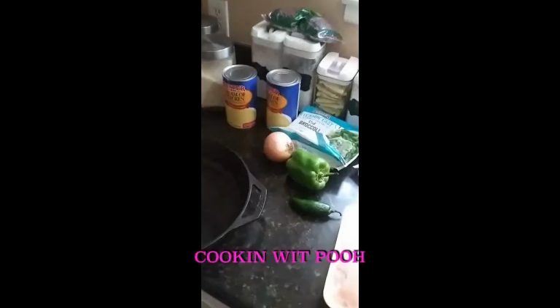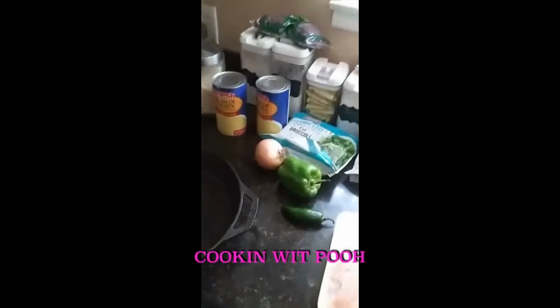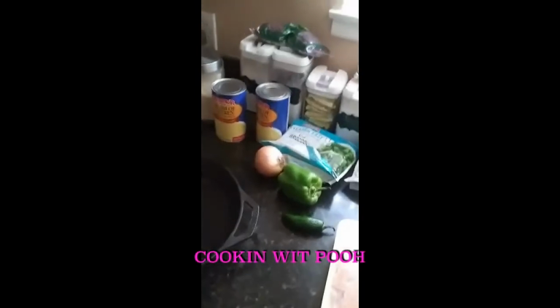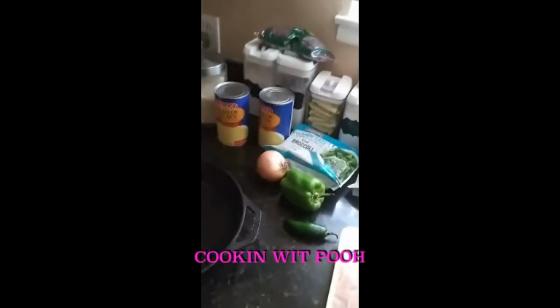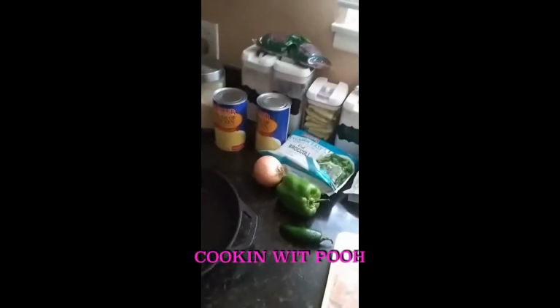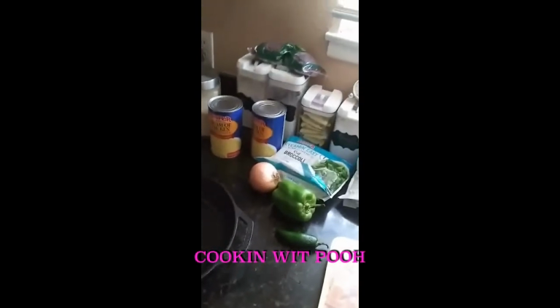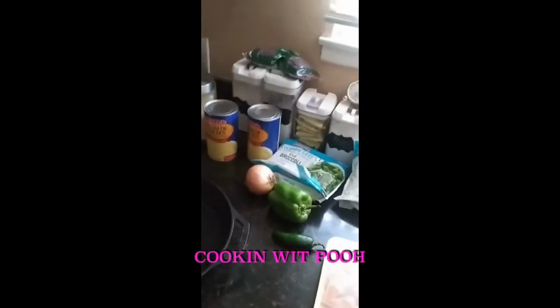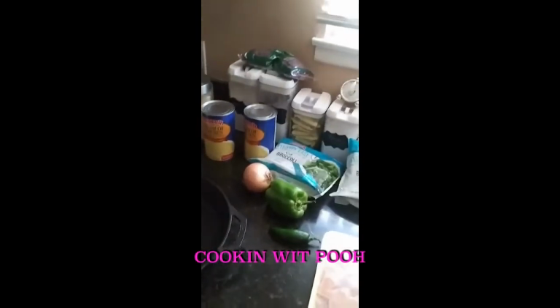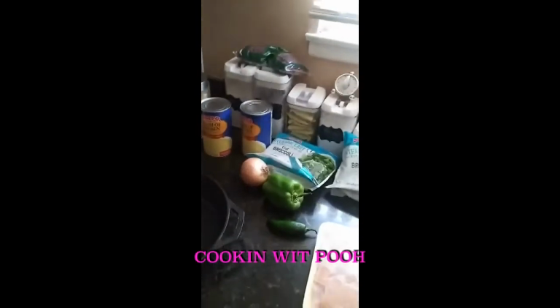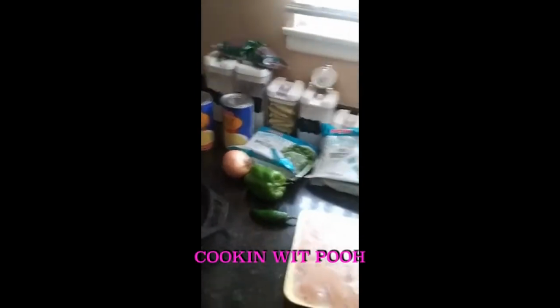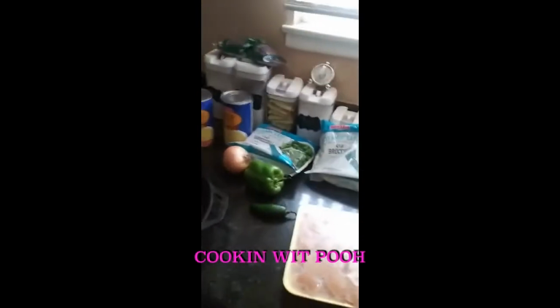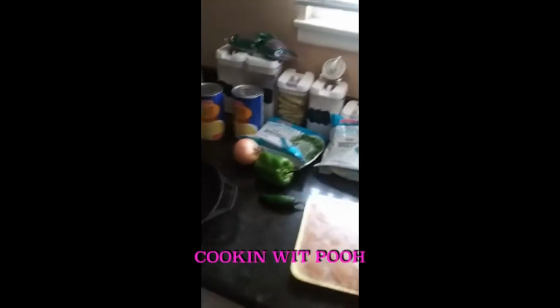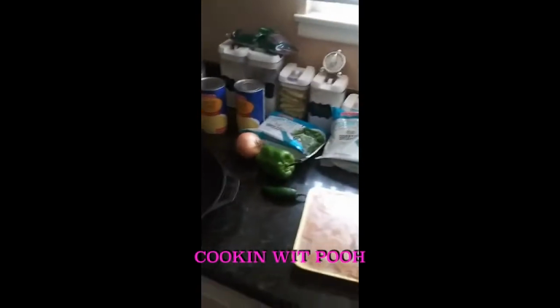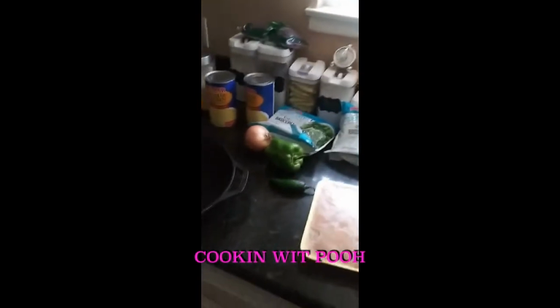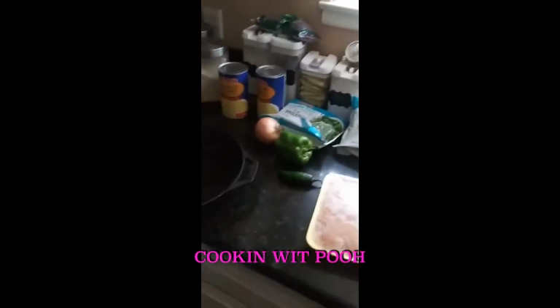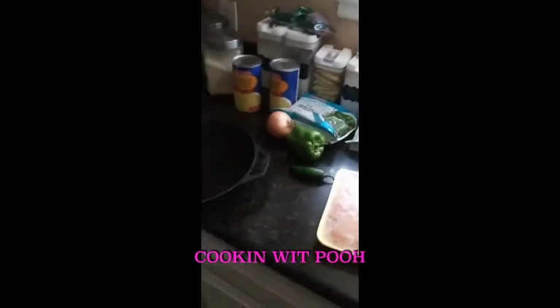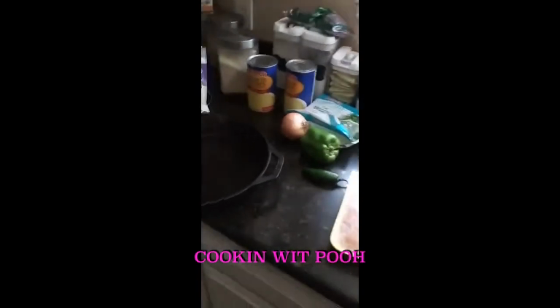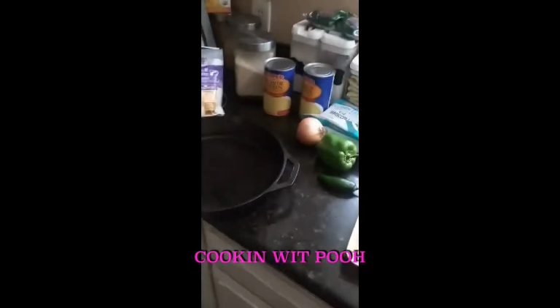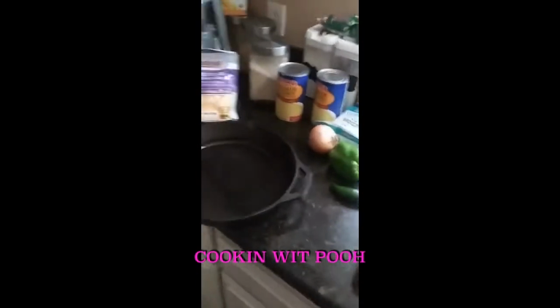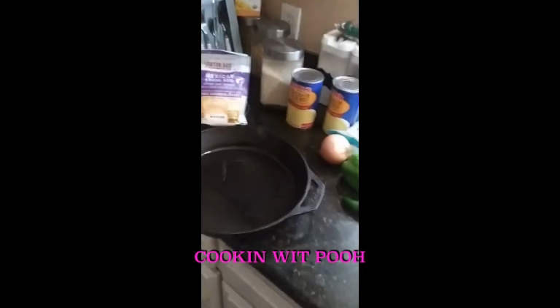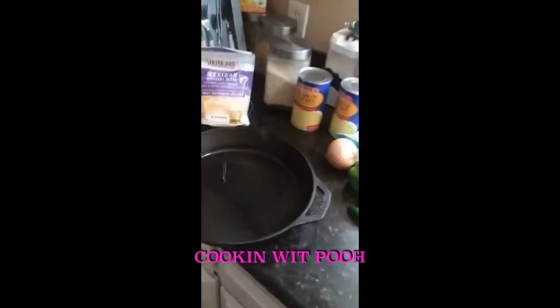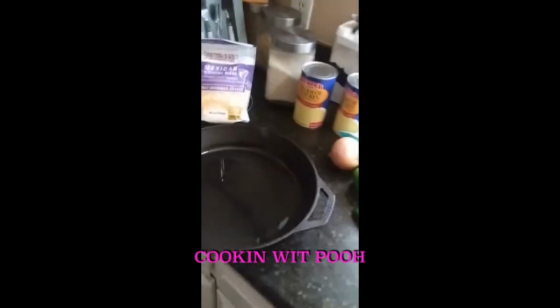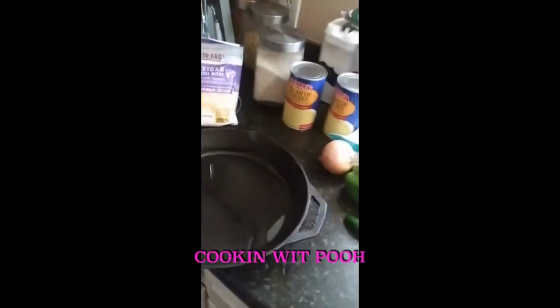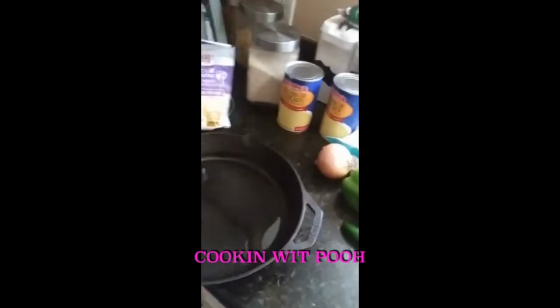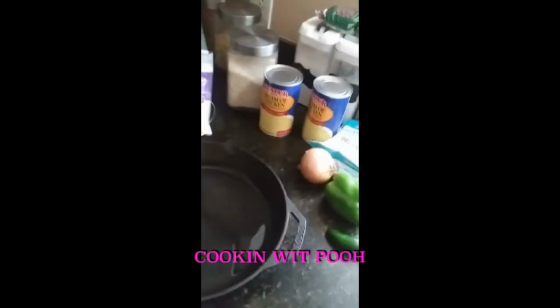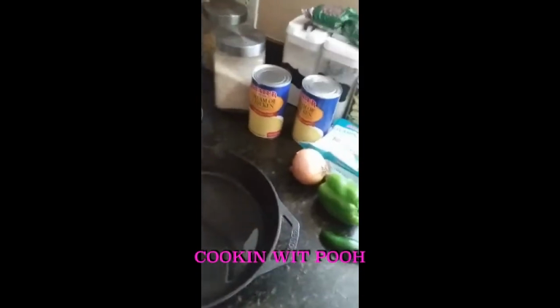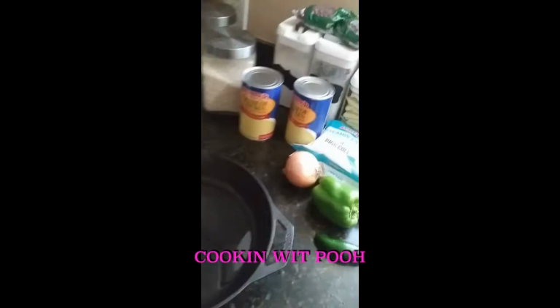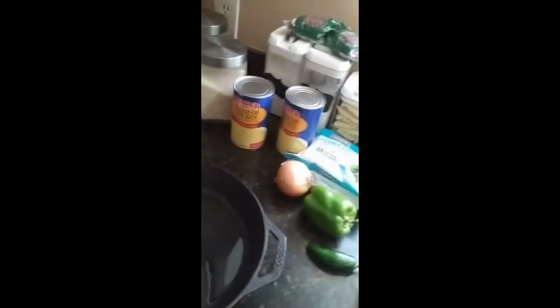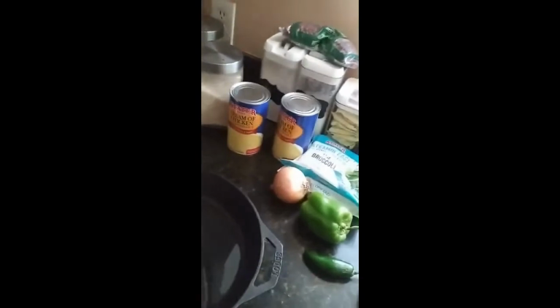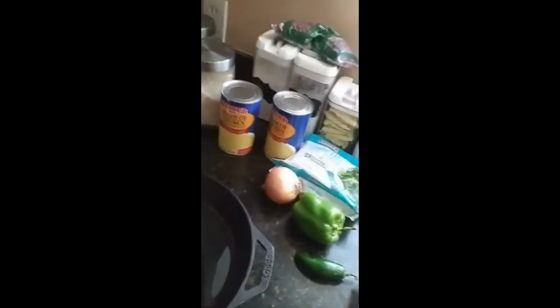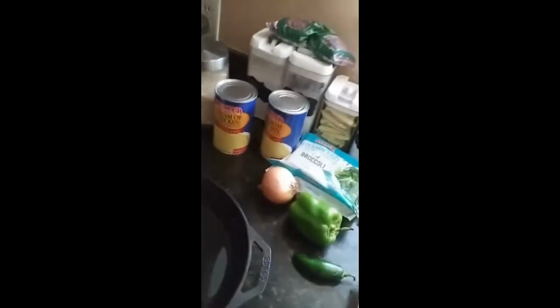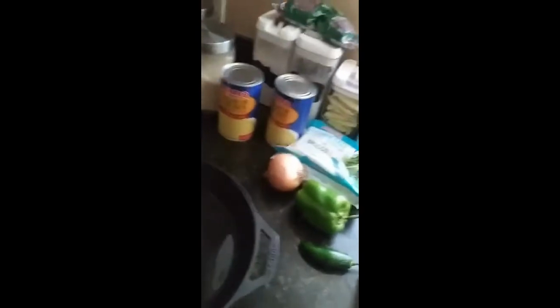Hey you guys, it's Cookin' with Pooh and I'm back with another video. I'm finna make chicken casserole.